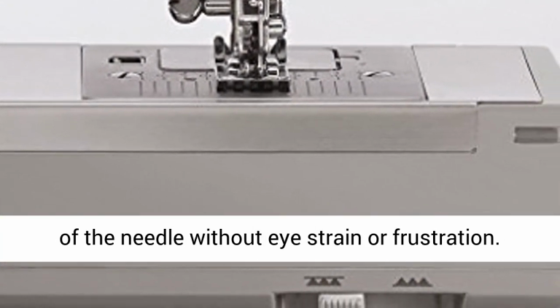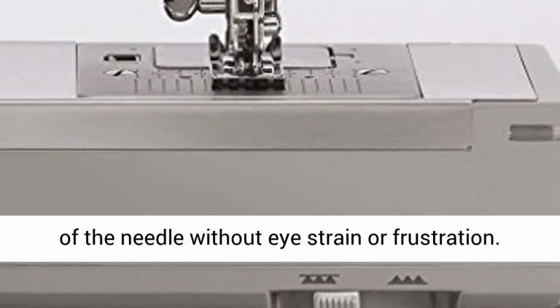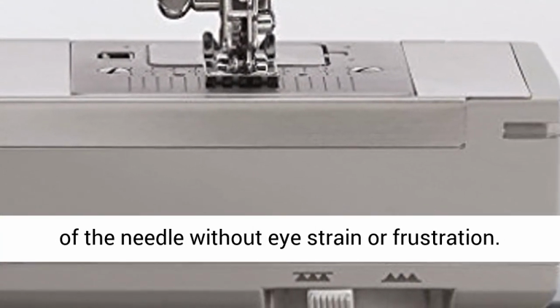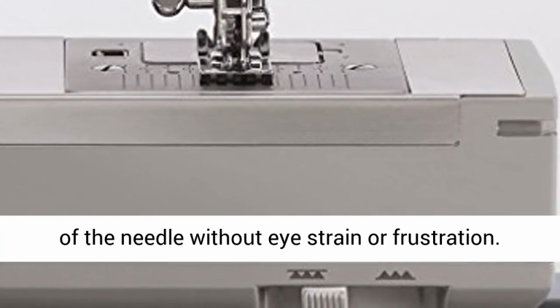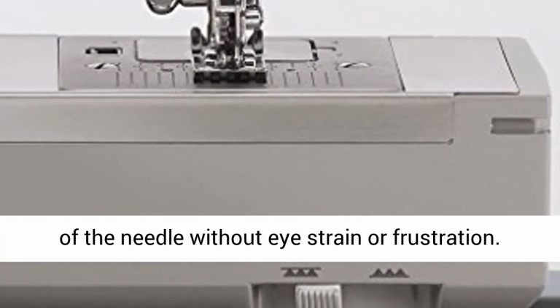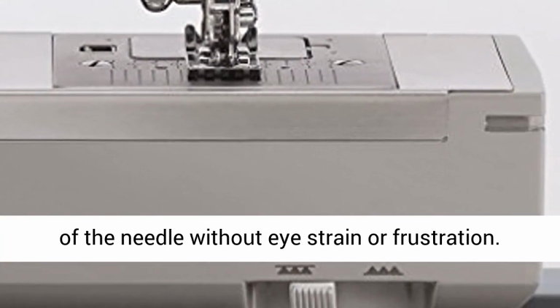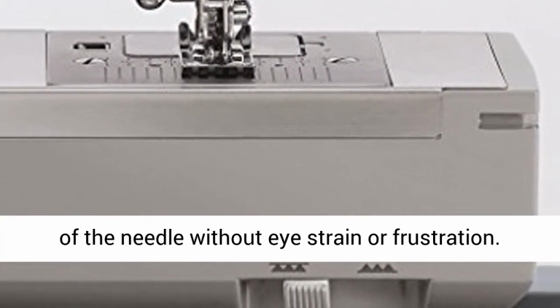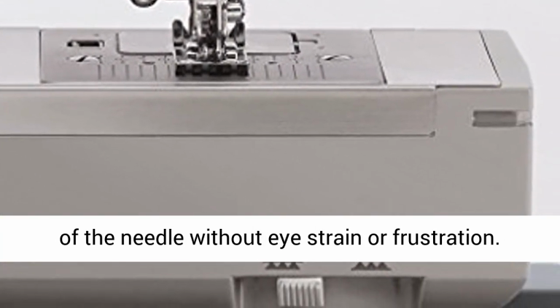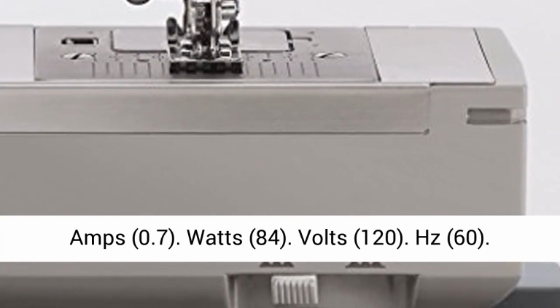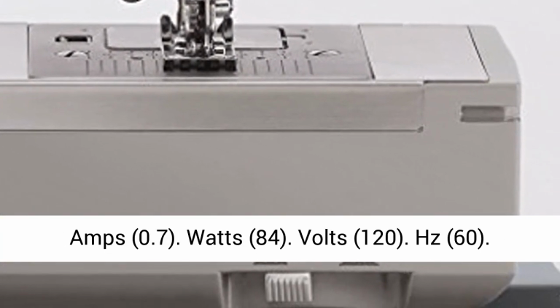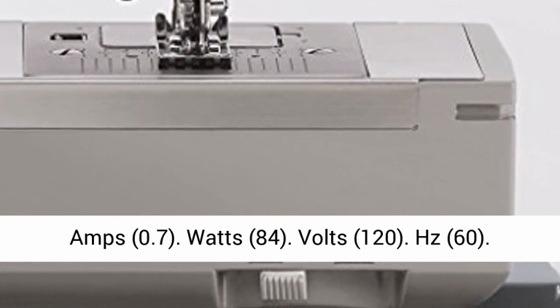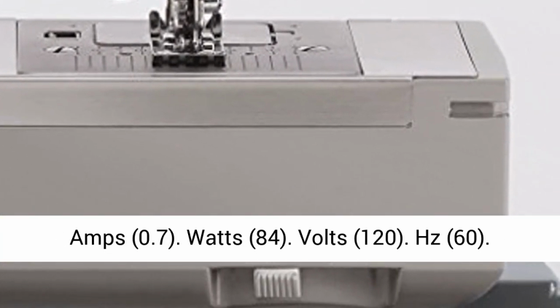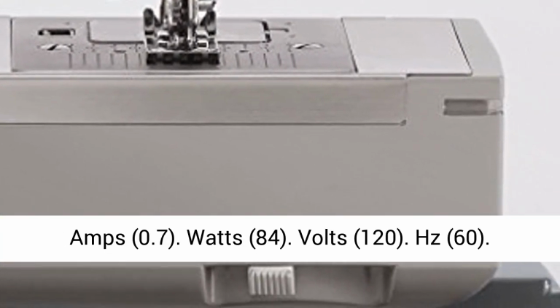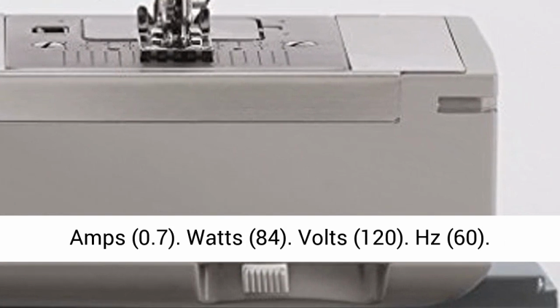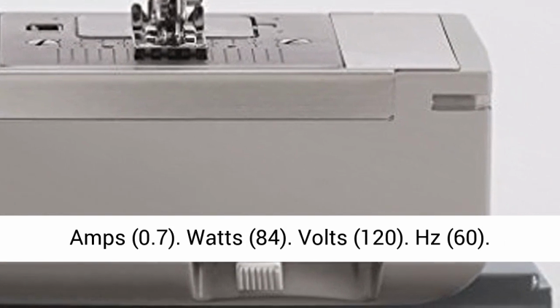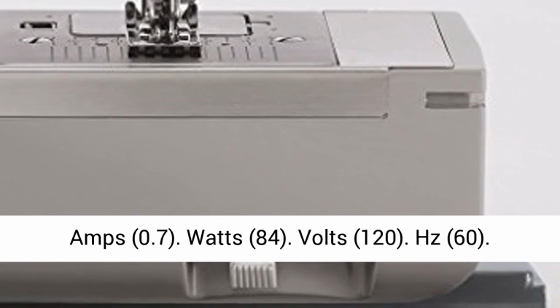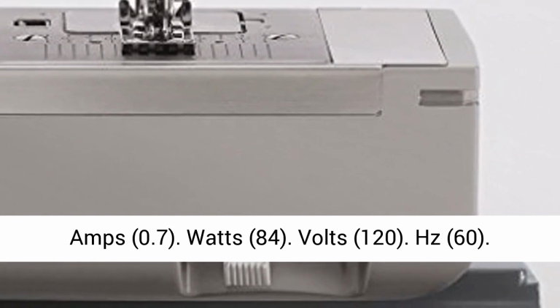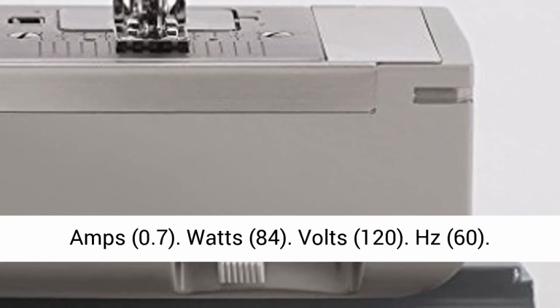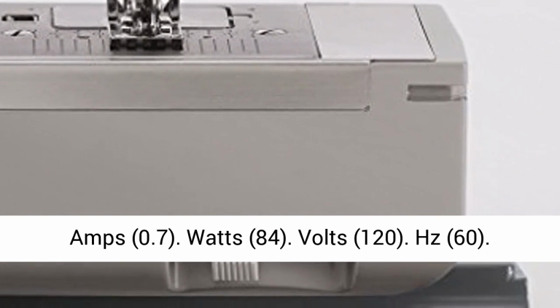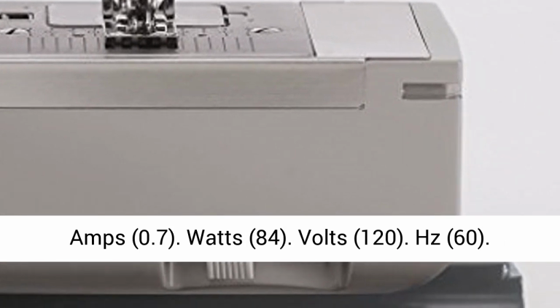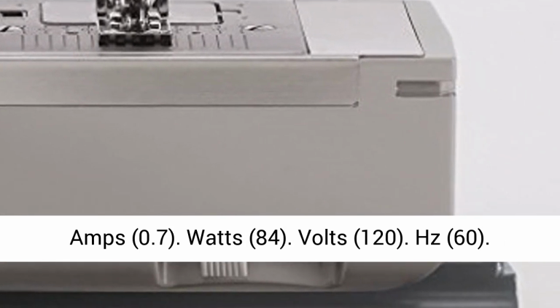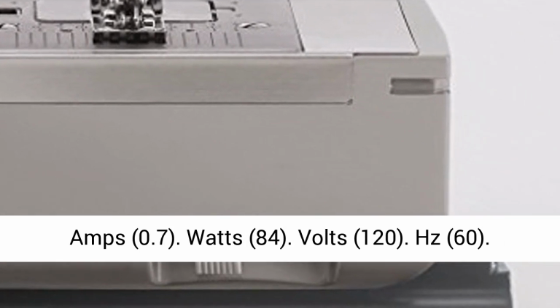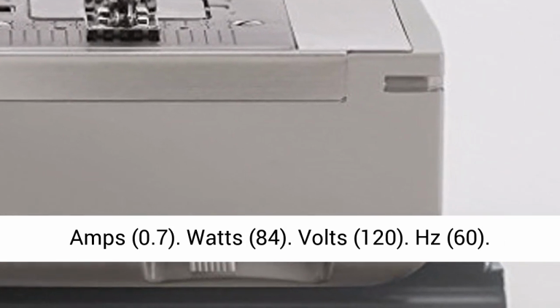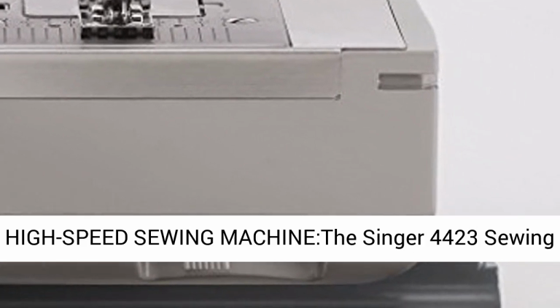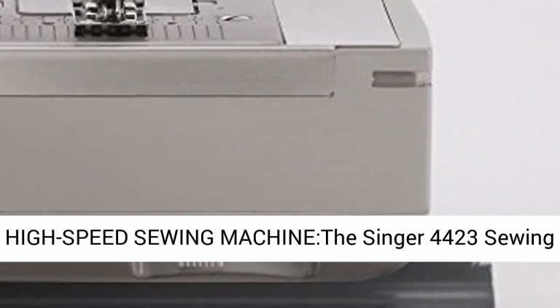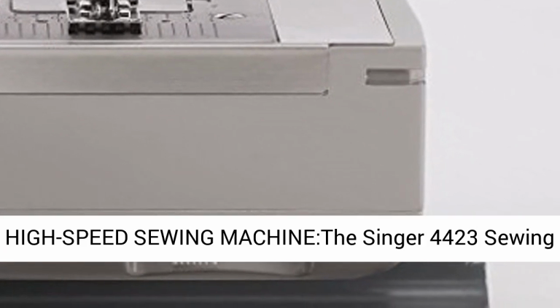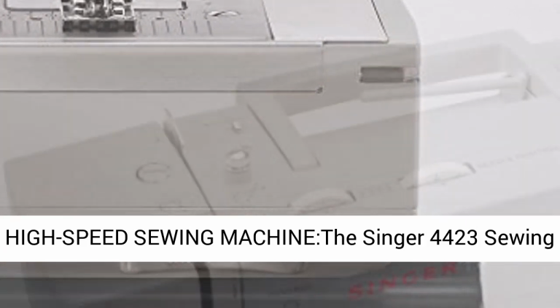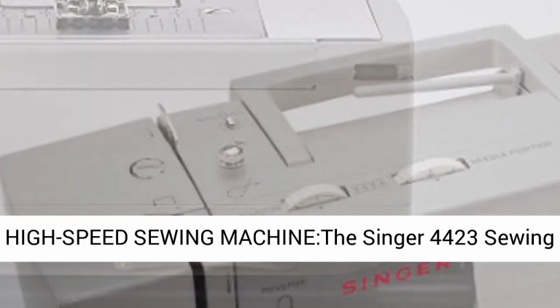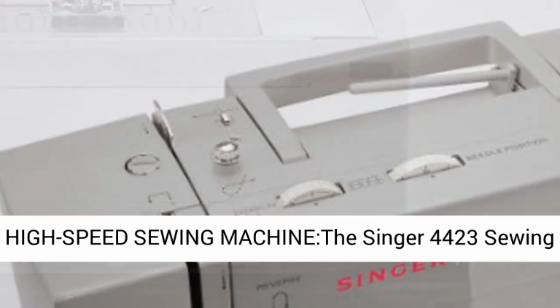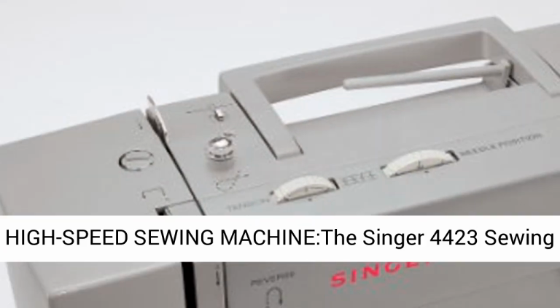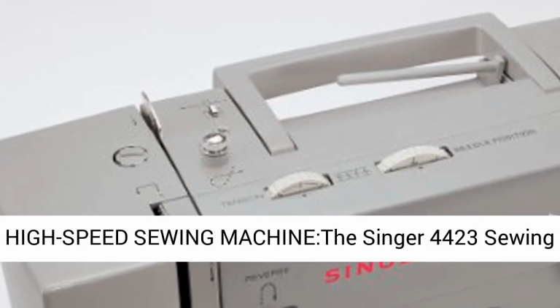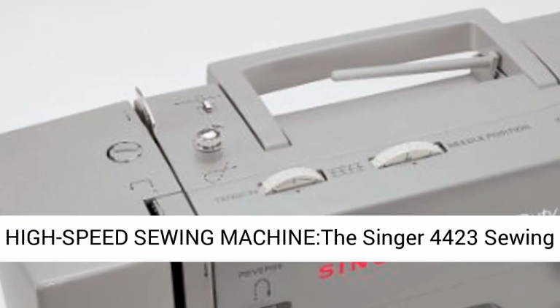Electrical specifications: Amps 0.7, Watts 84, Volts 120, Hertz 60.